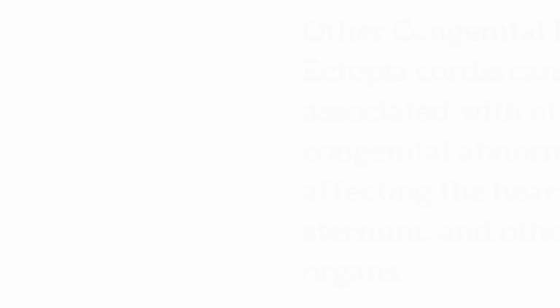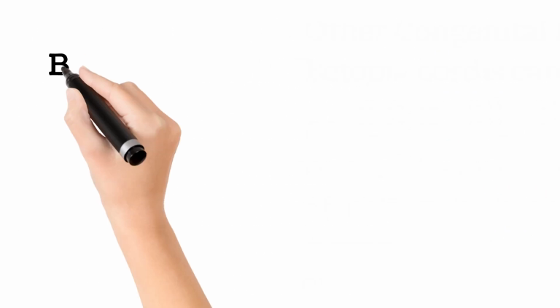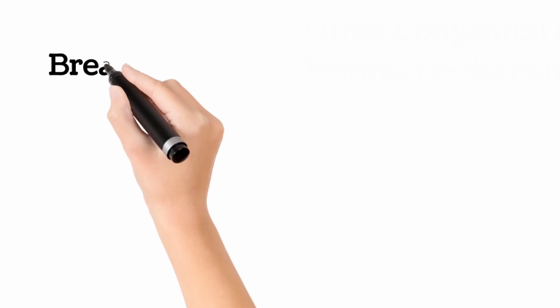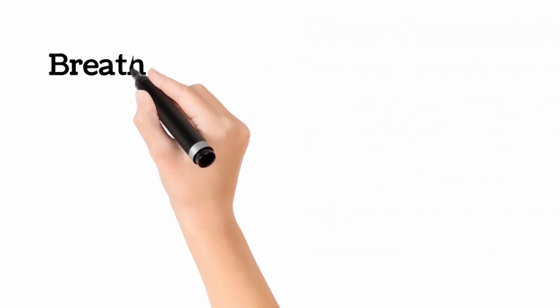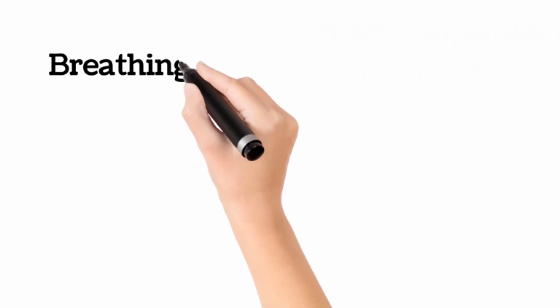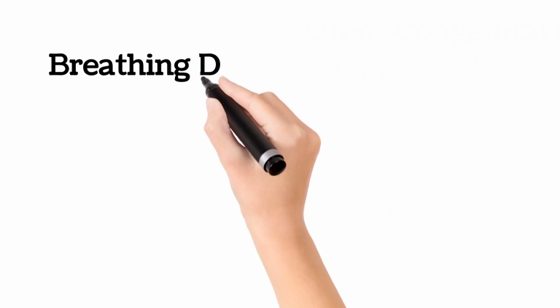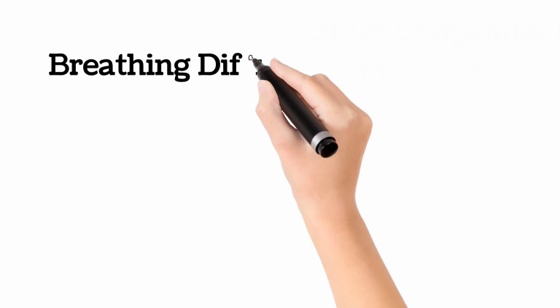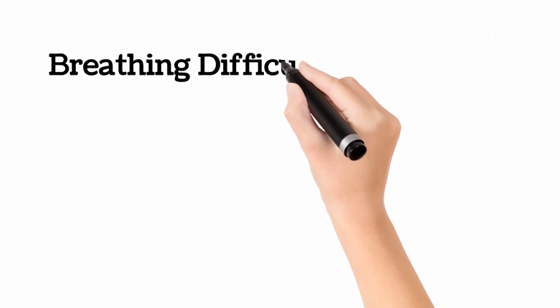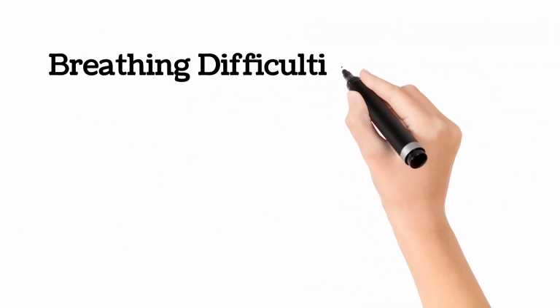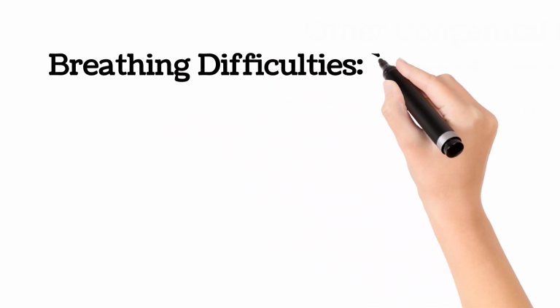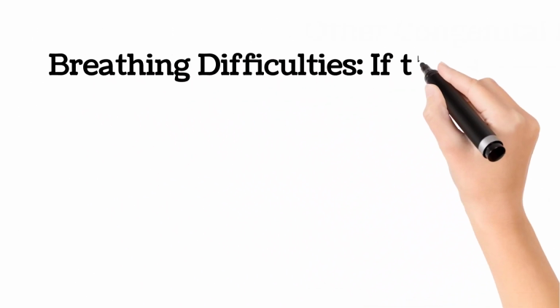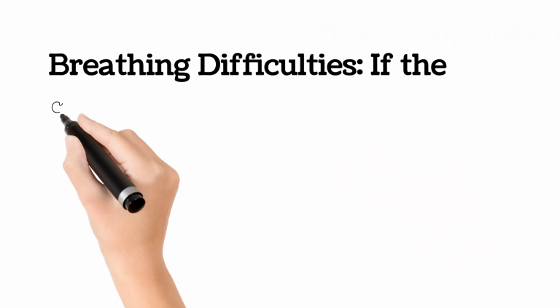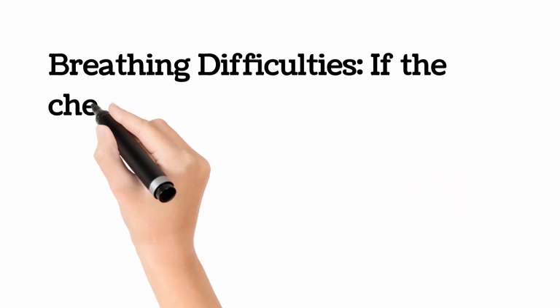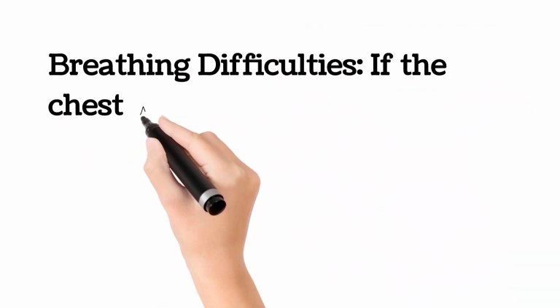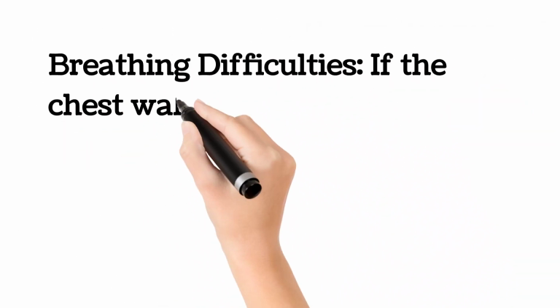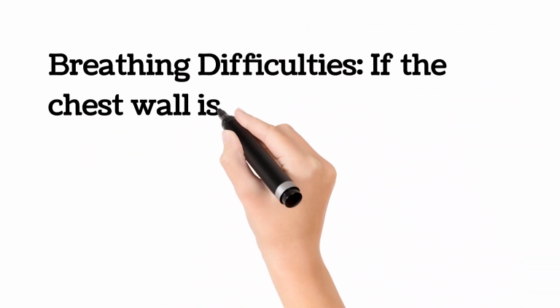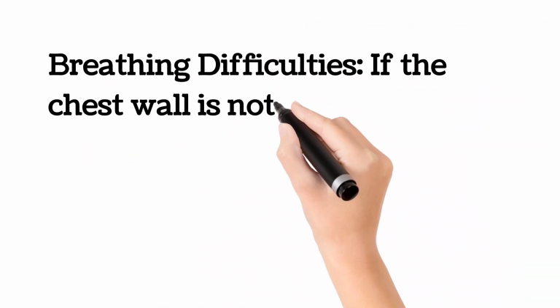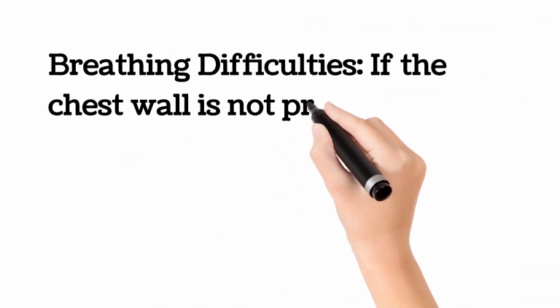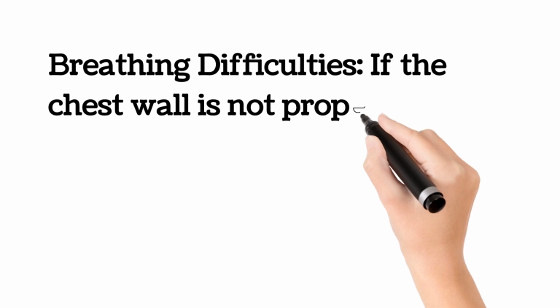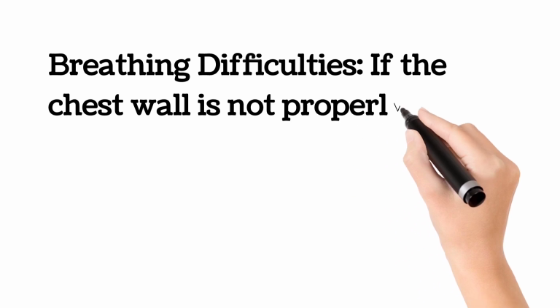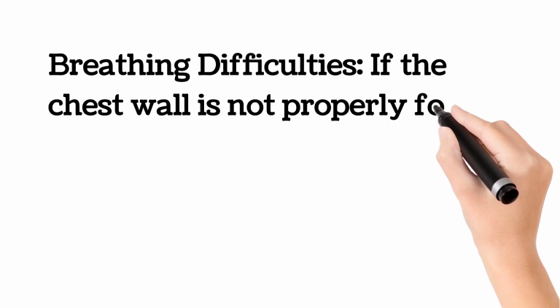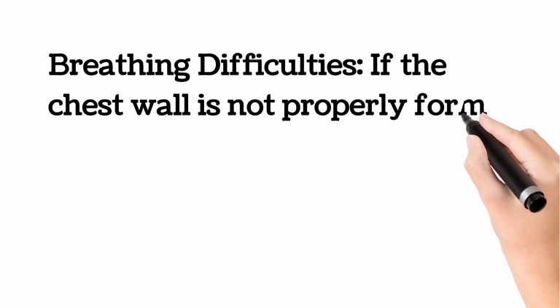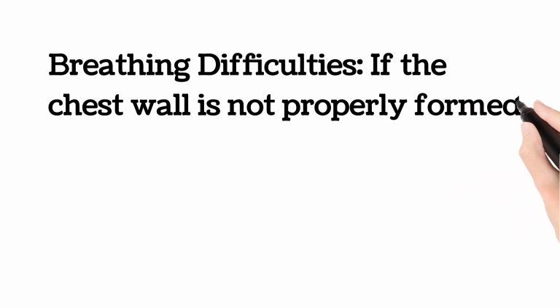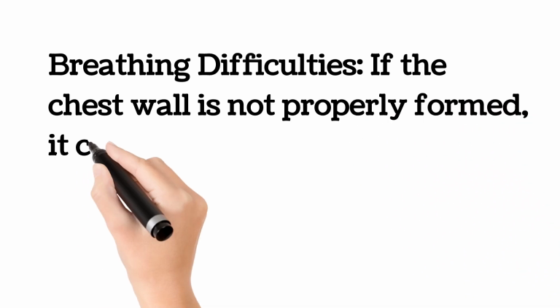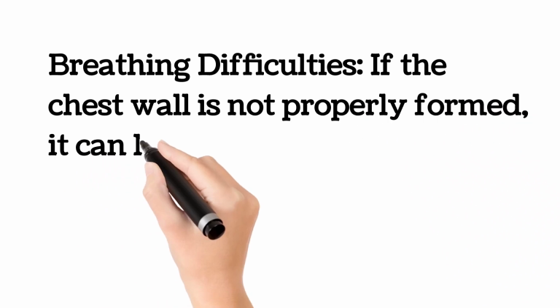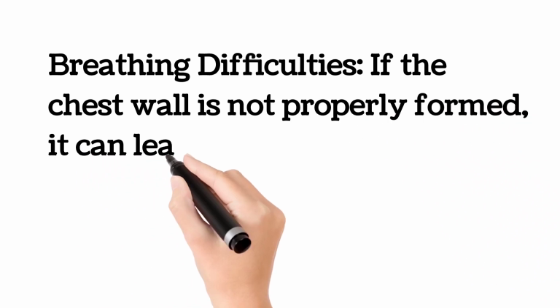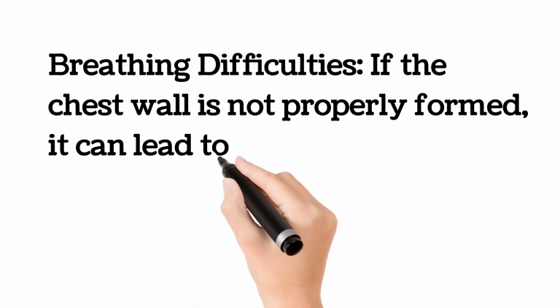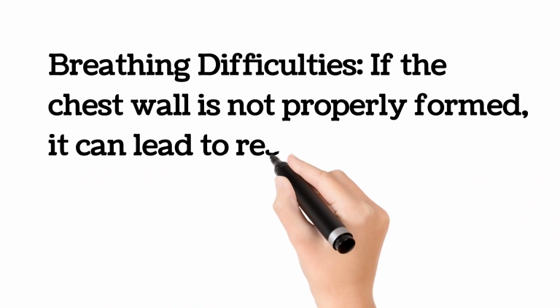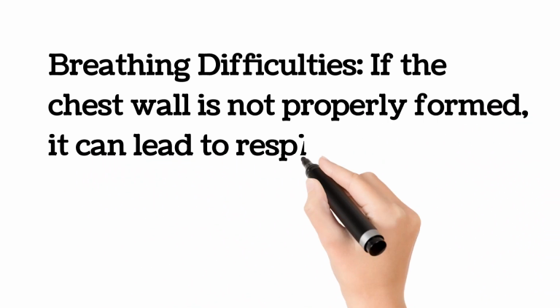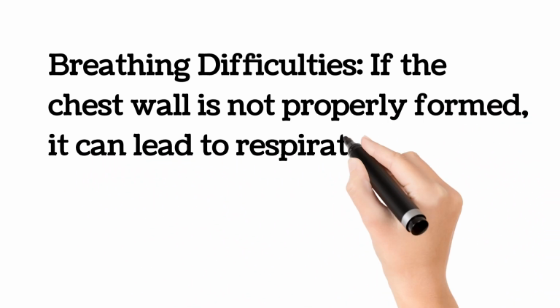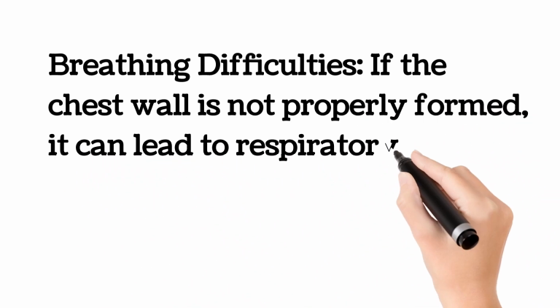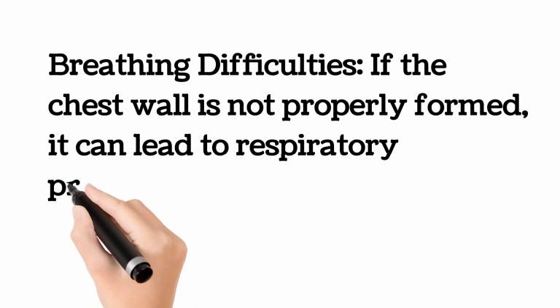Breathing difficulties: if the chest wall is not properly formed, it can lead to respiratory problems.